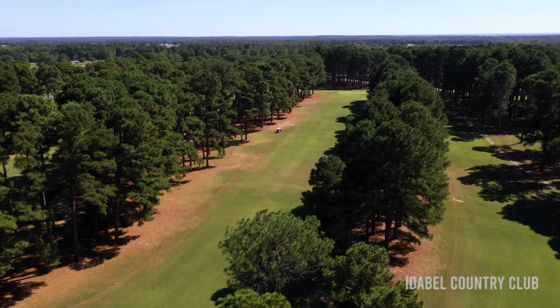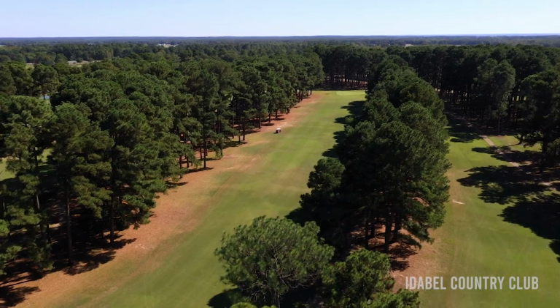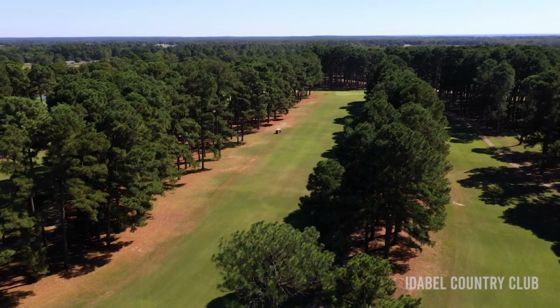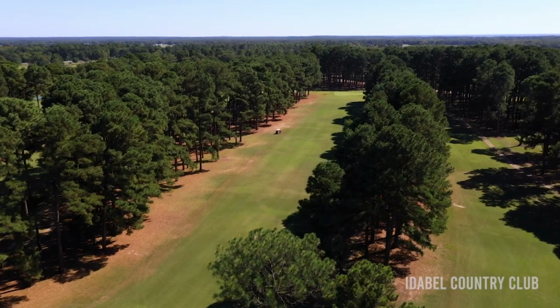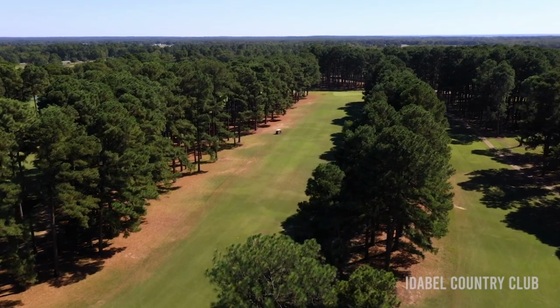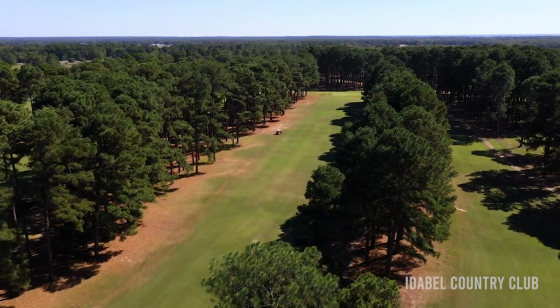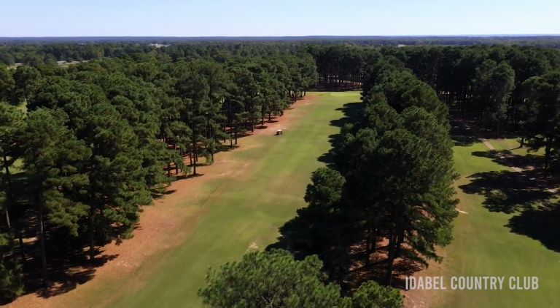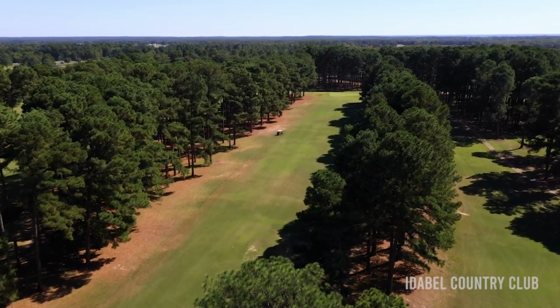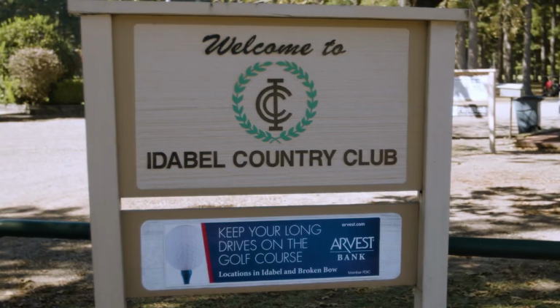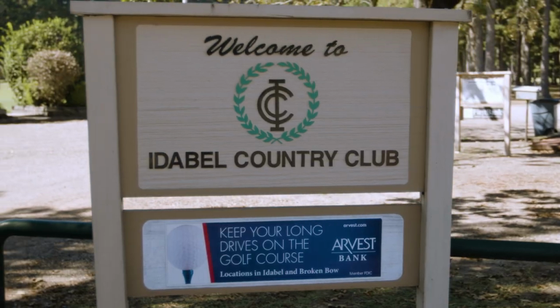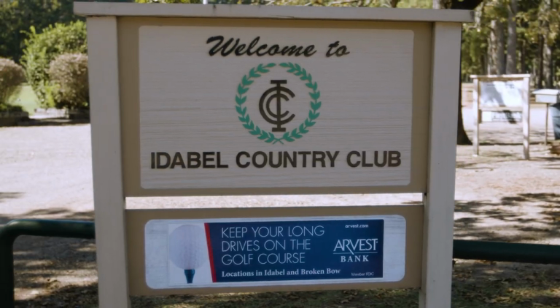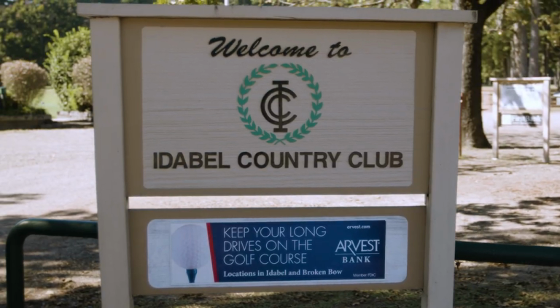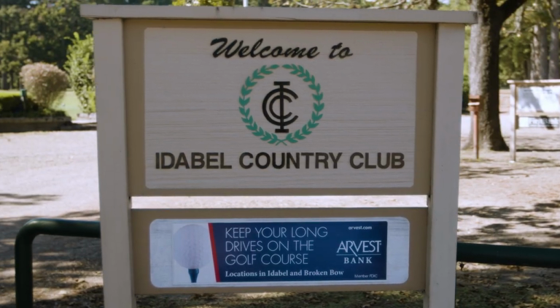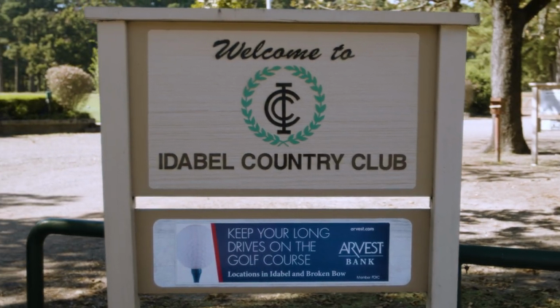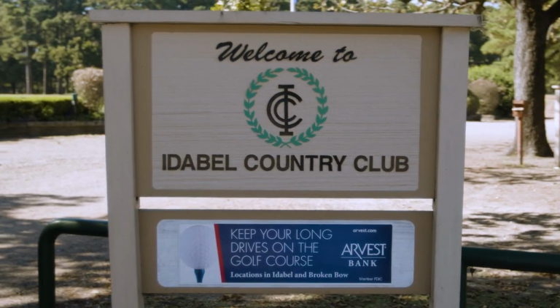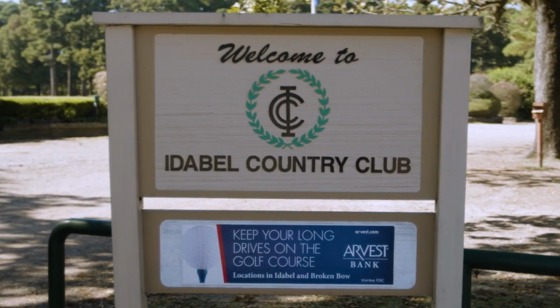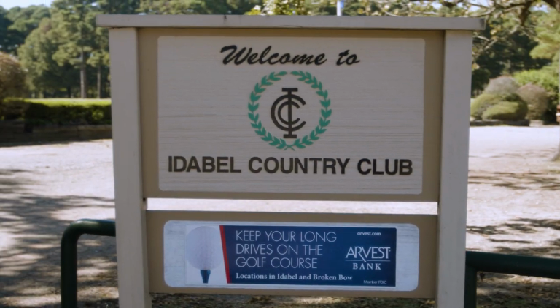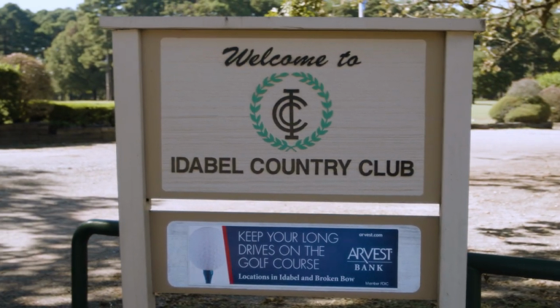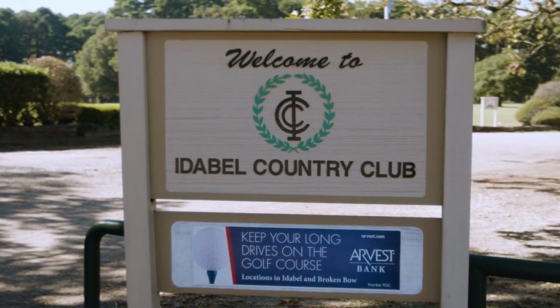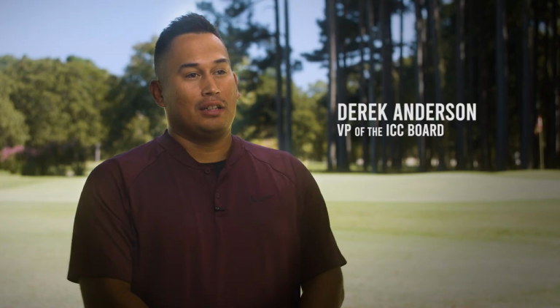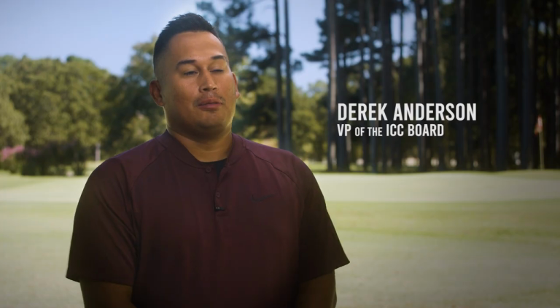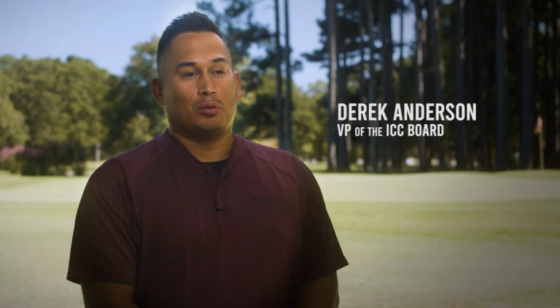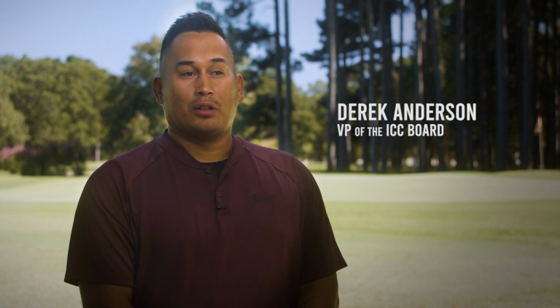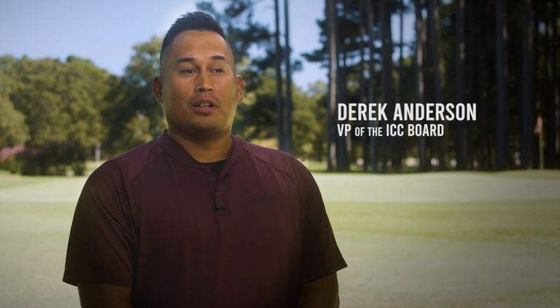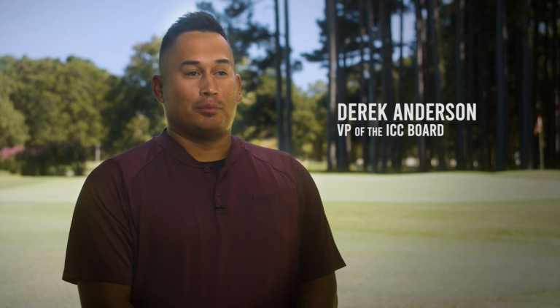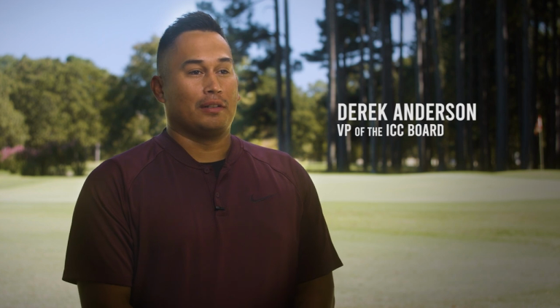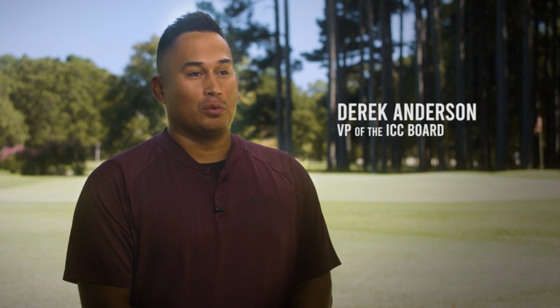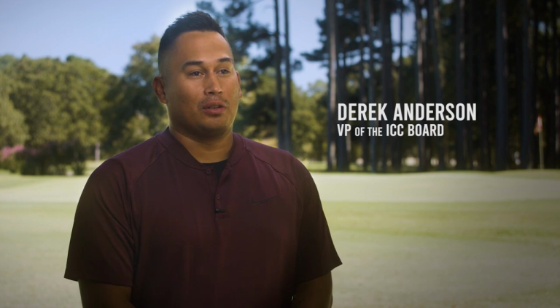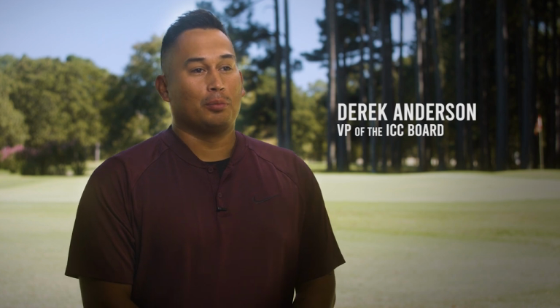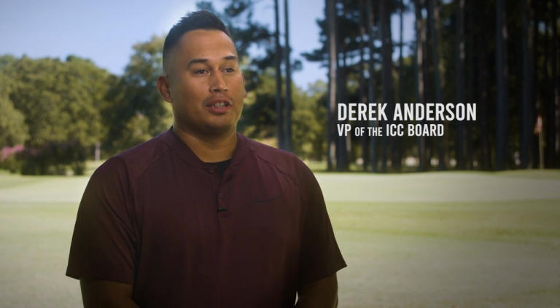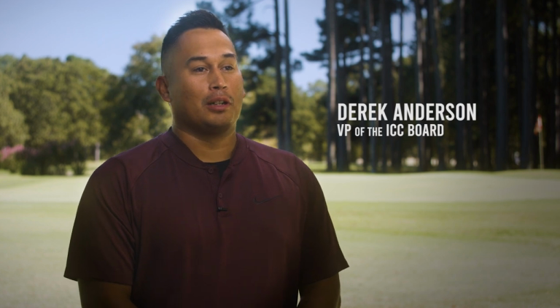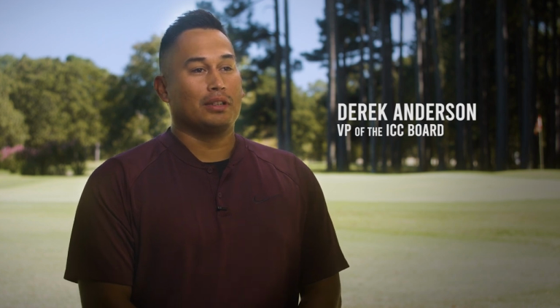Not a lot of people know about this place because they see Country Club and they think private, but we are not private — we are open to the public.